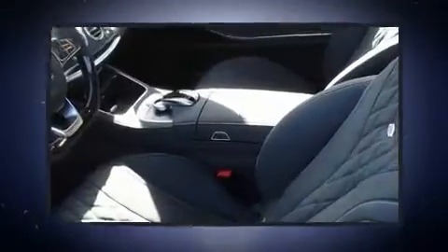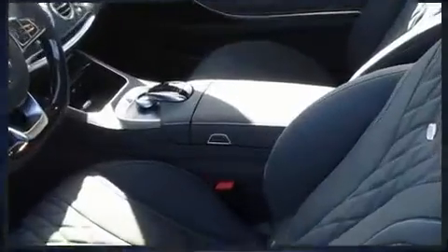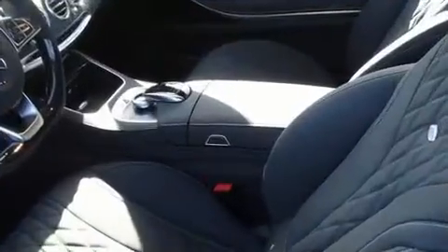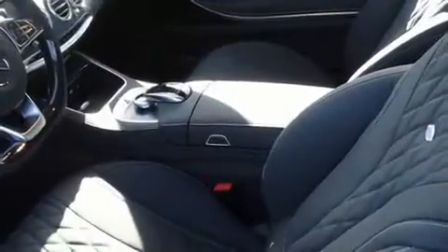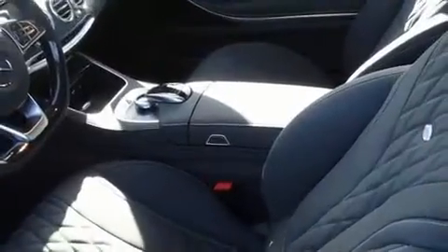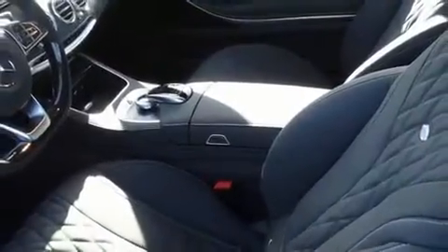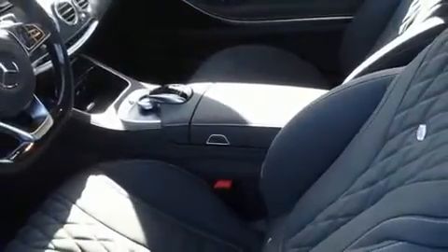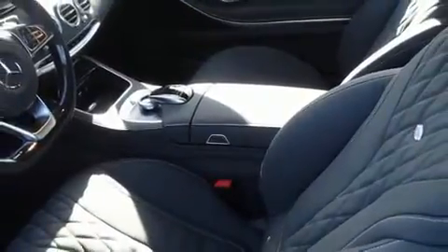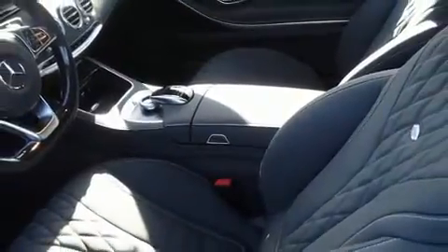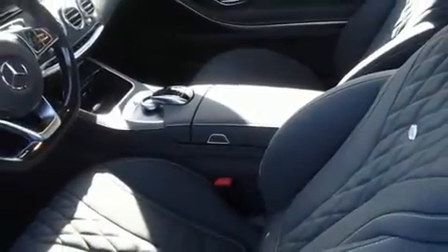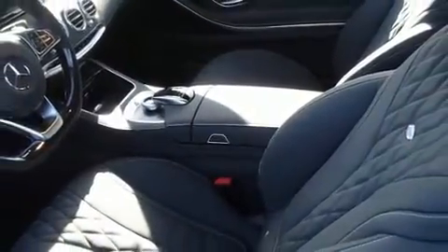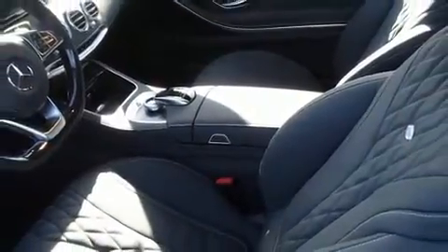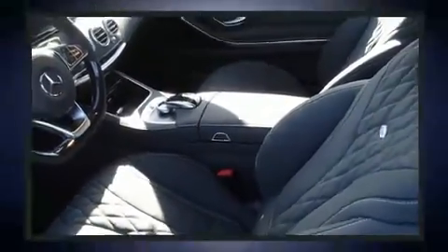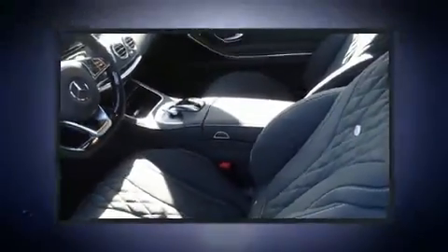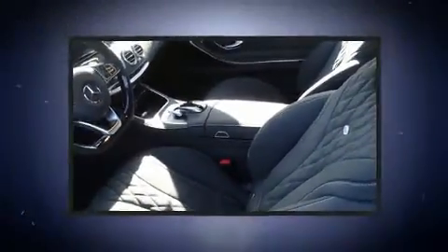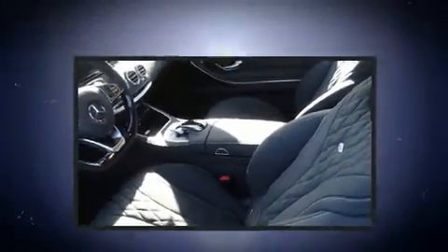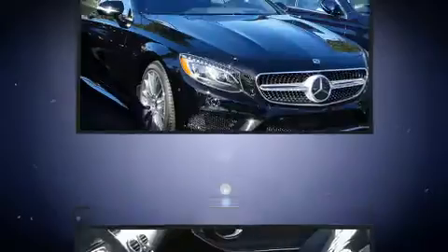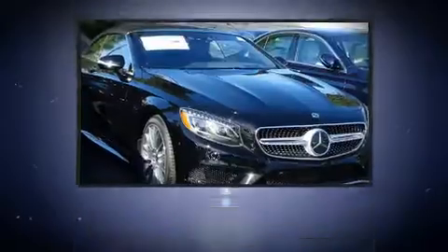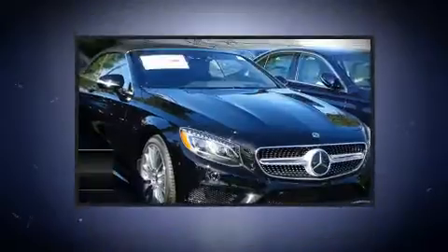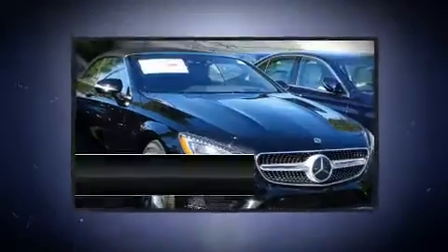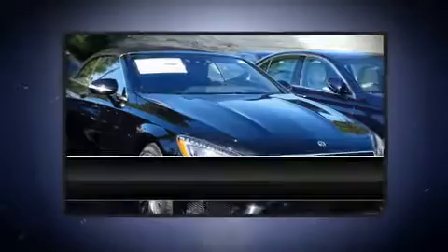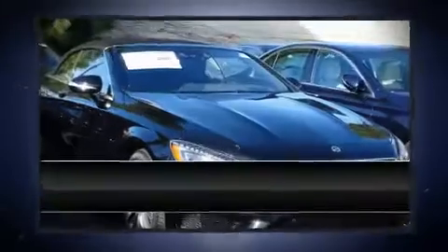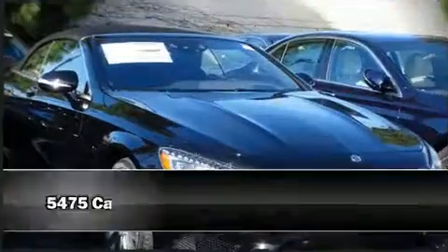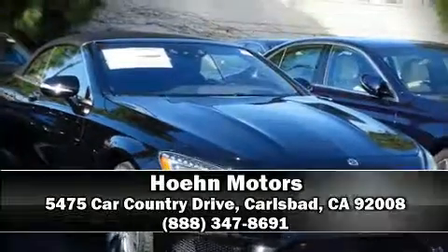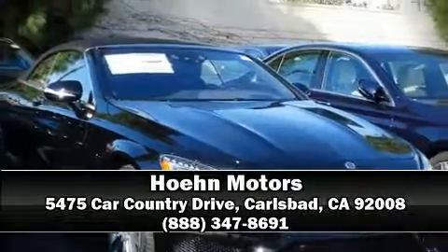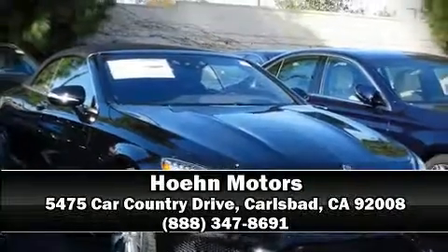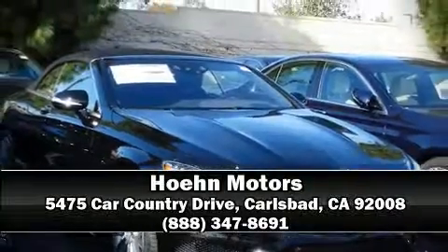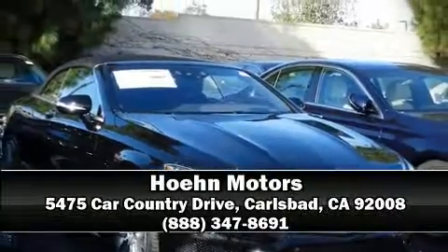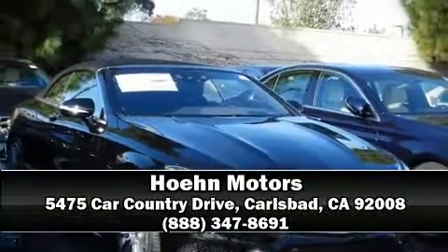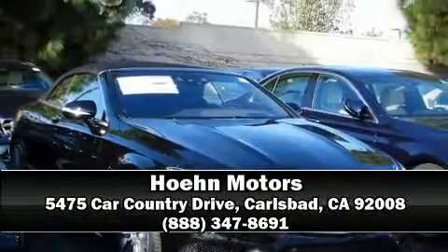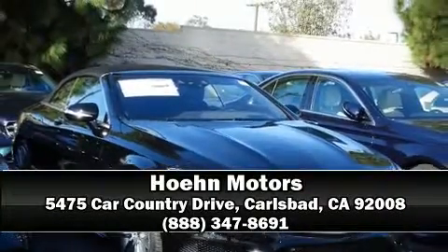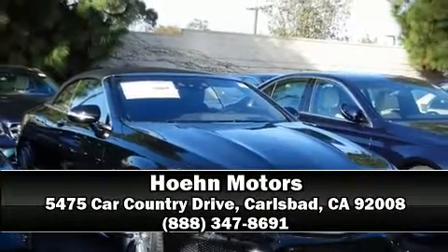Our sales reps are knowledgeable and professional. Stop by our dealership or give us a call for more information. We'll see you in the next video.